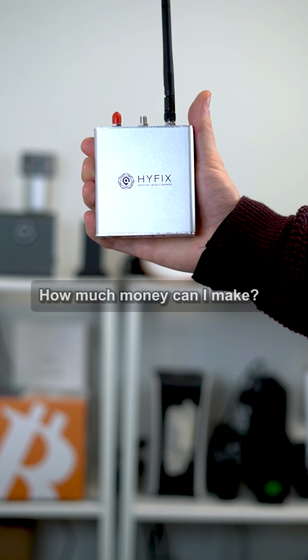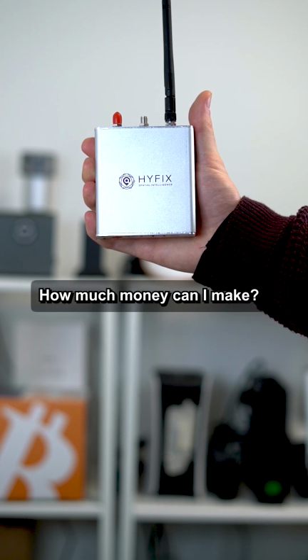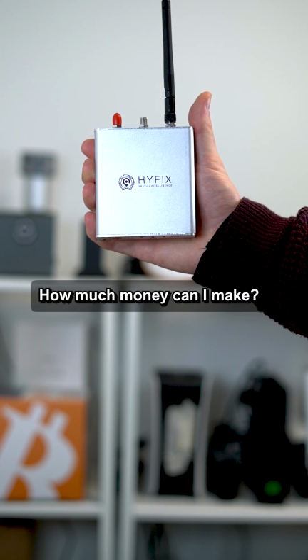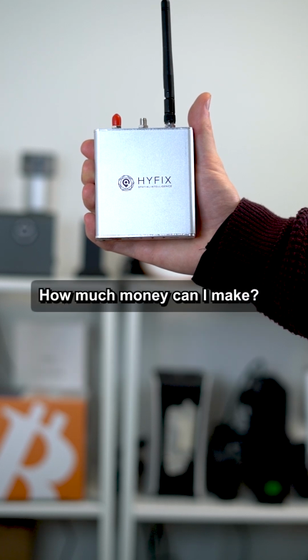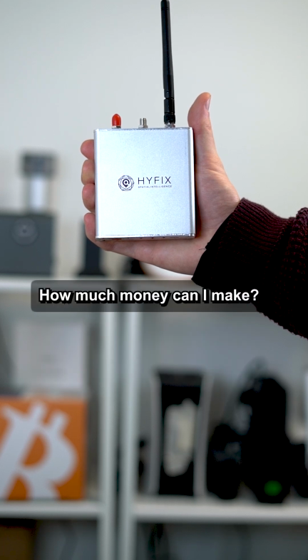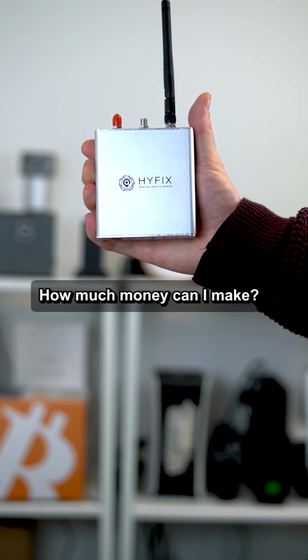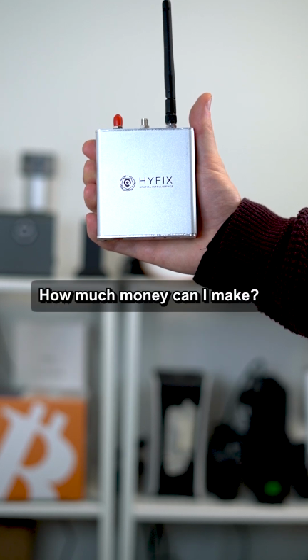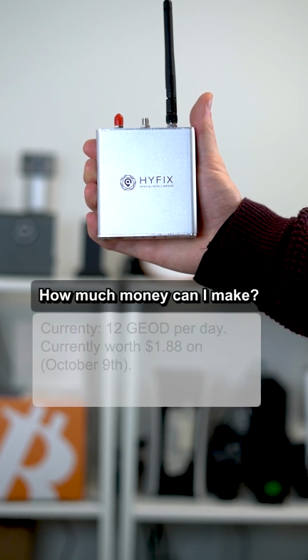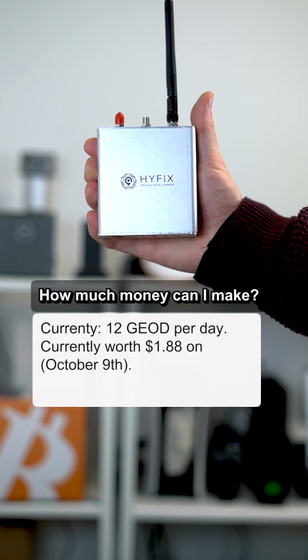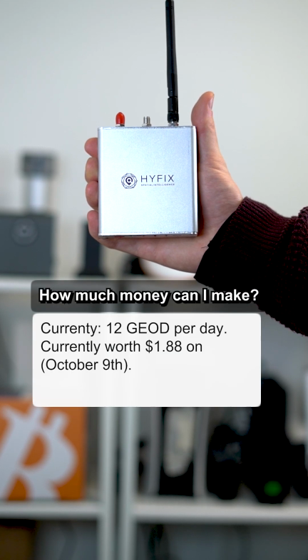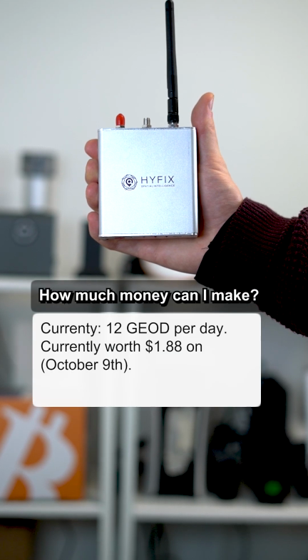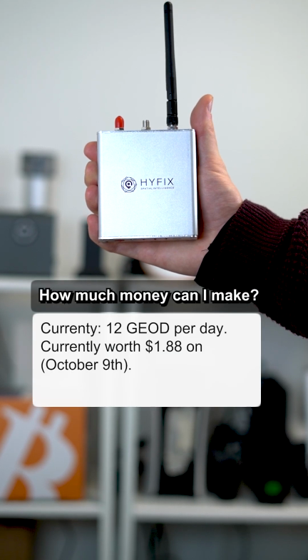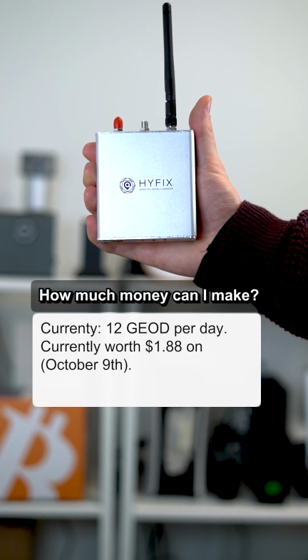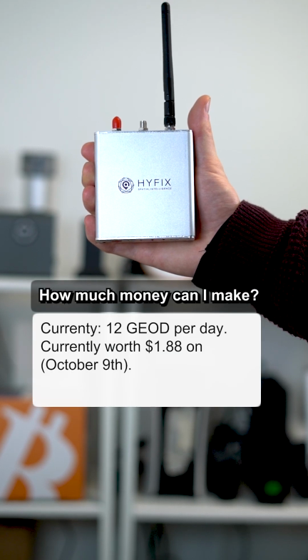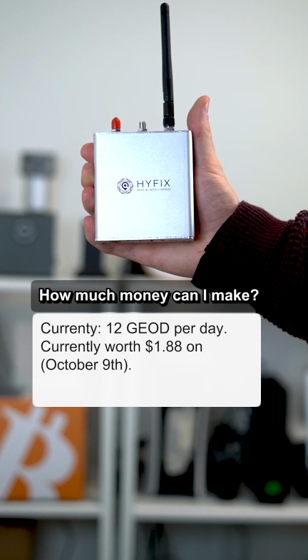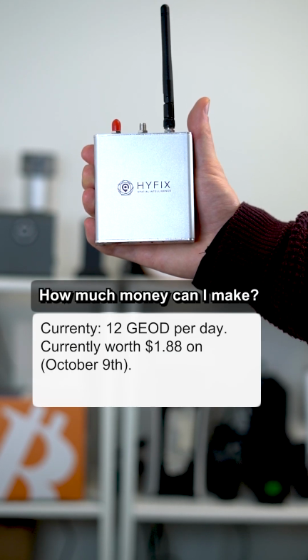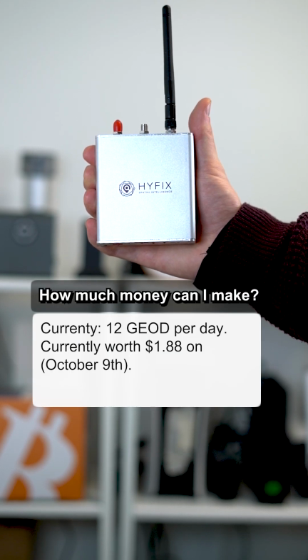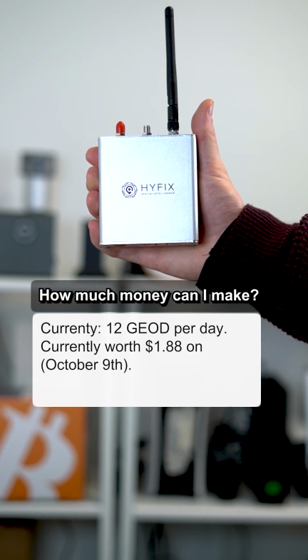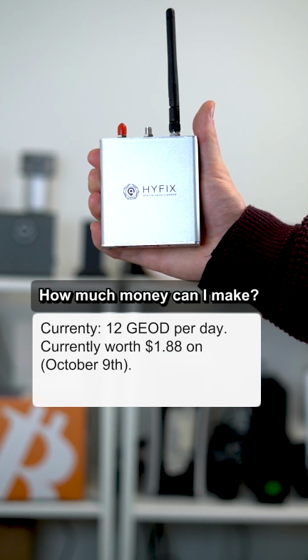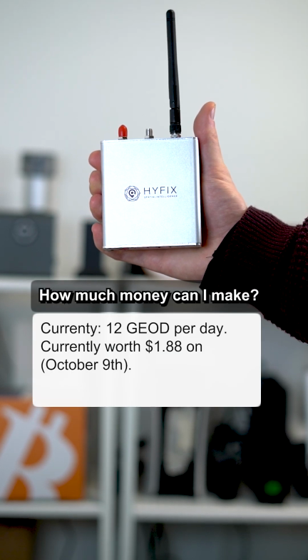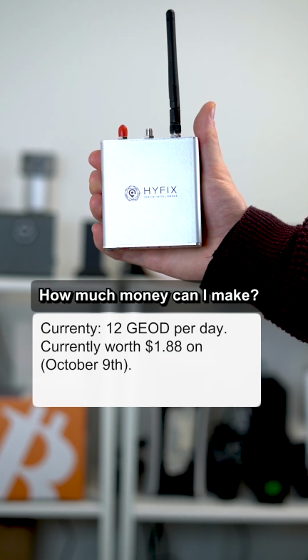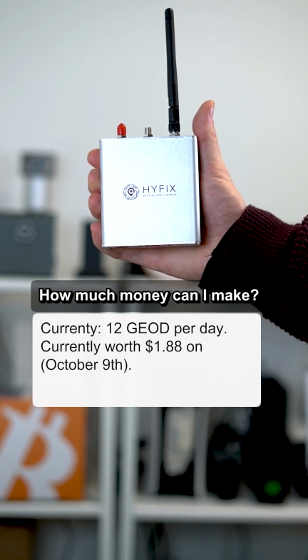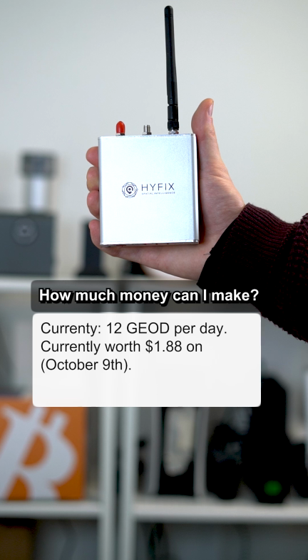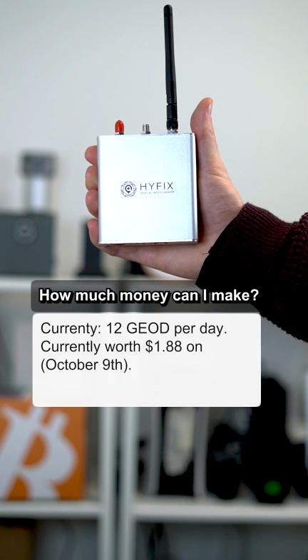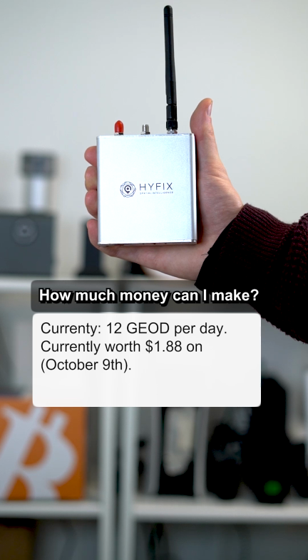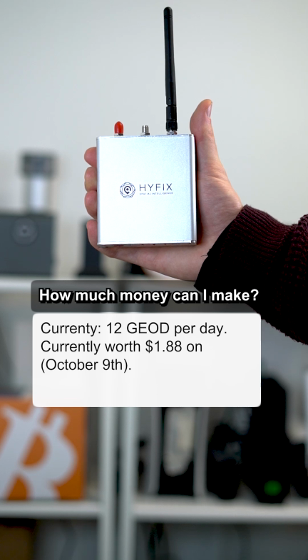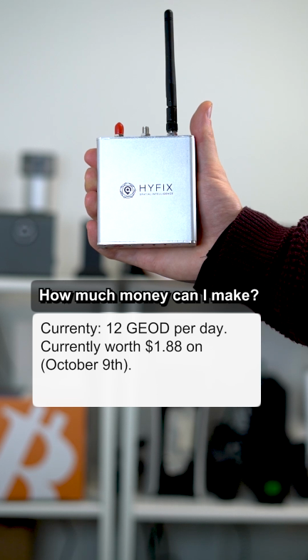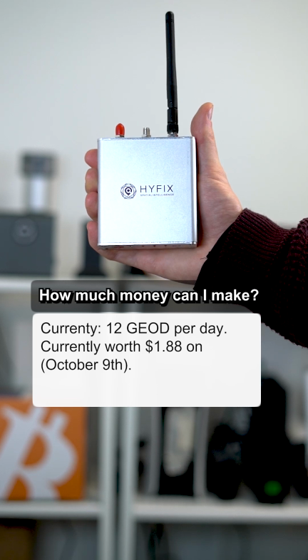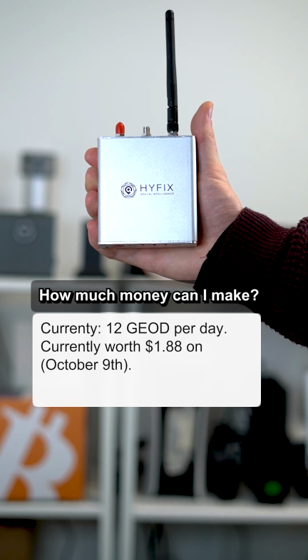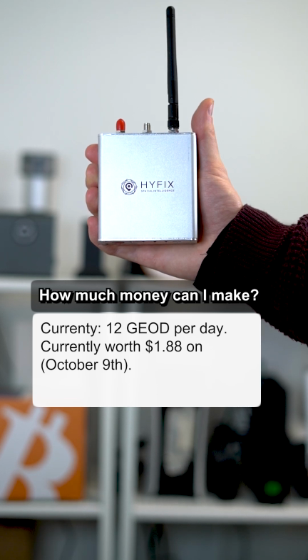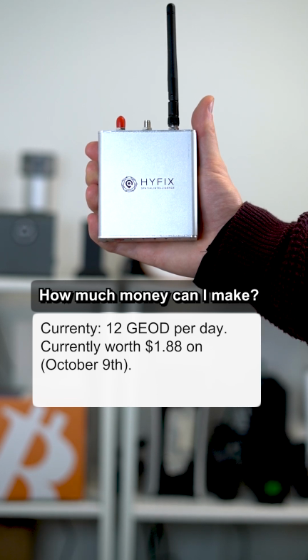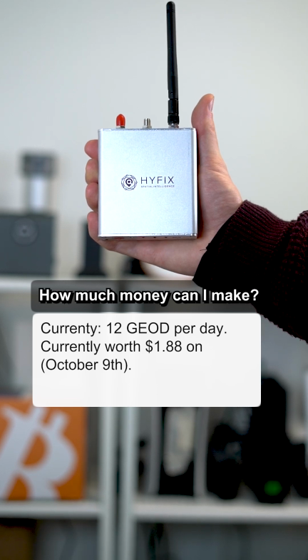How much money can I make? You currently earn 12 GeoToken per day, worth around $1.88 at current prices.